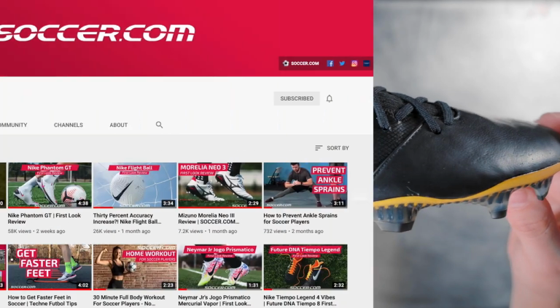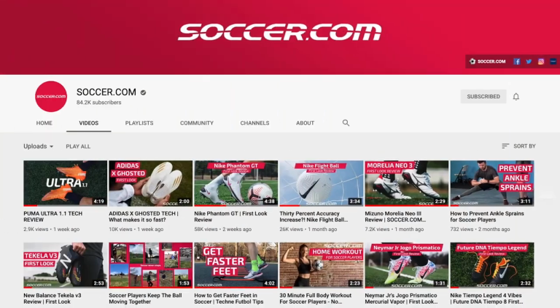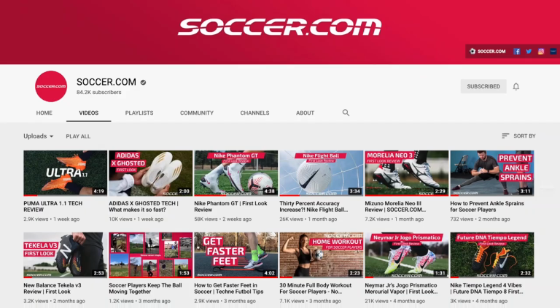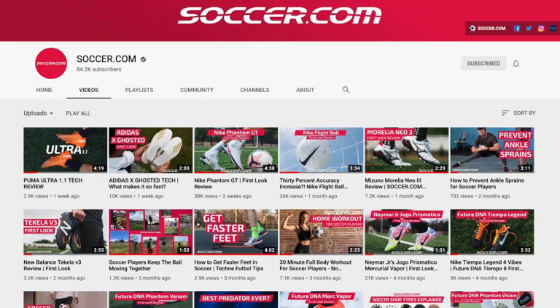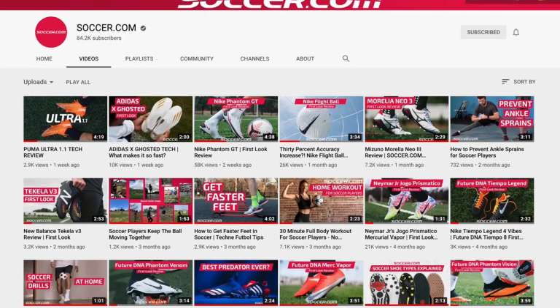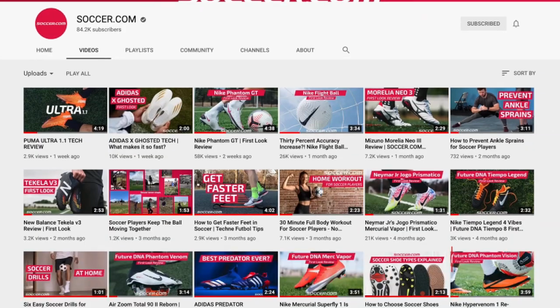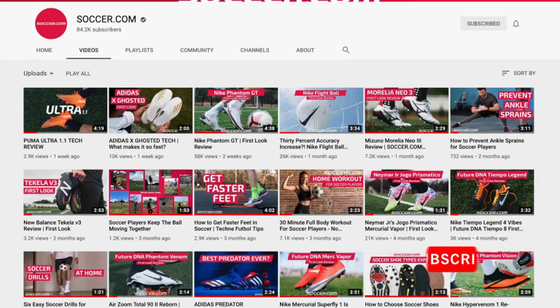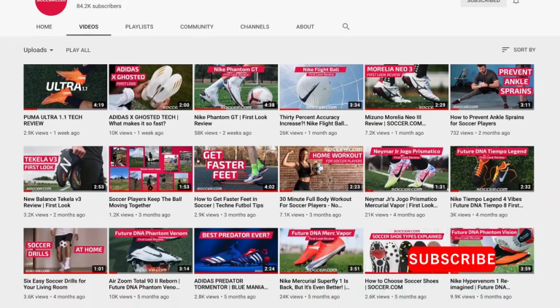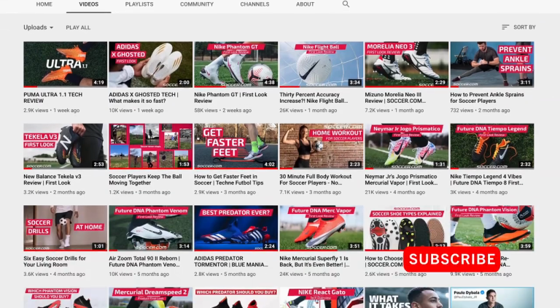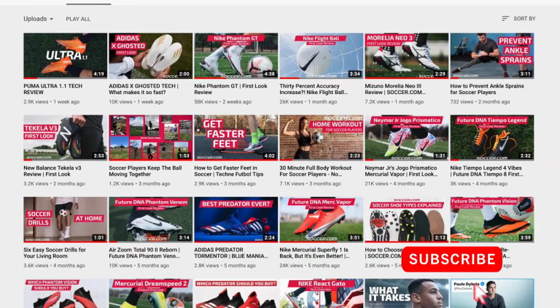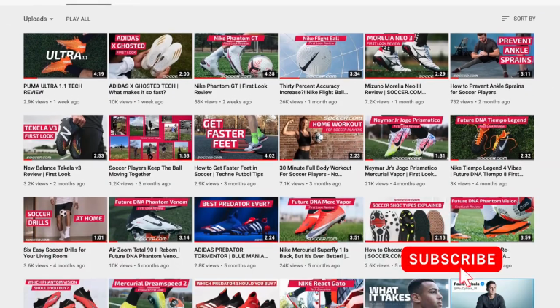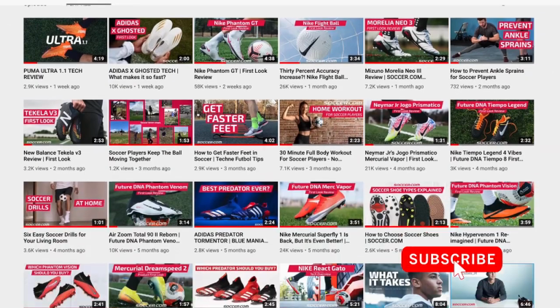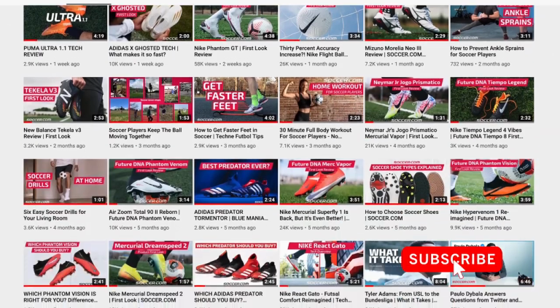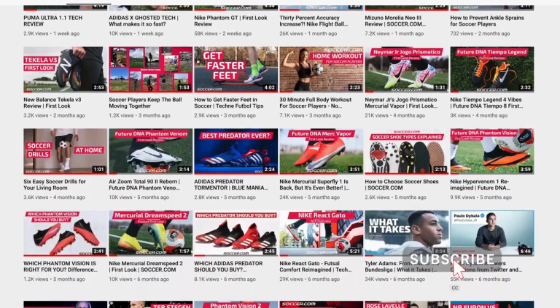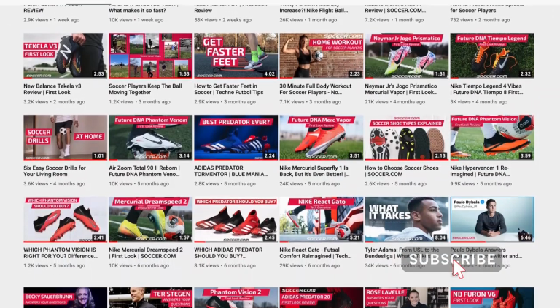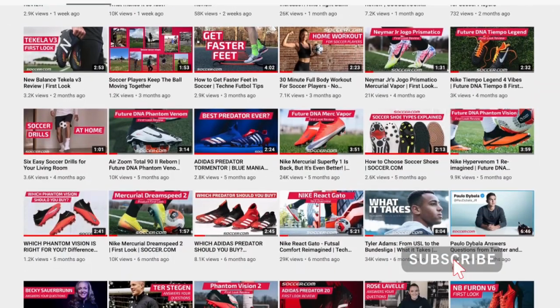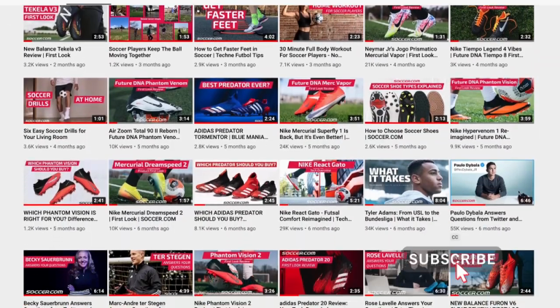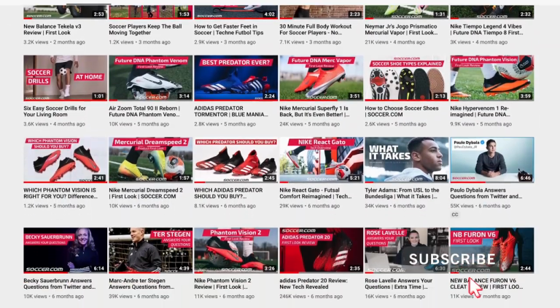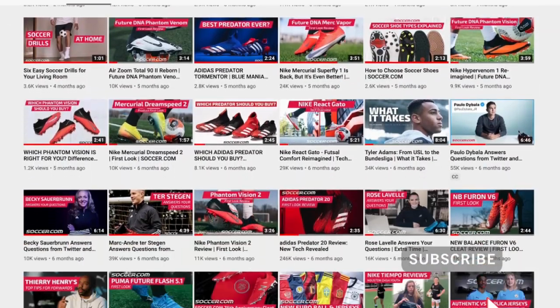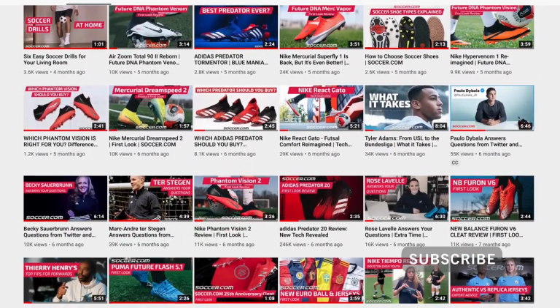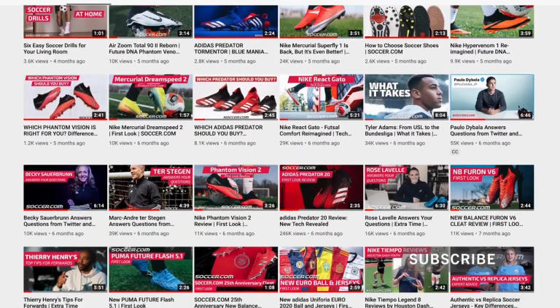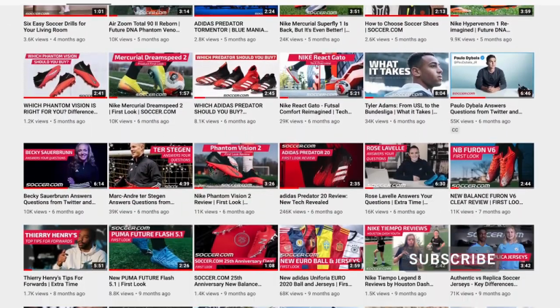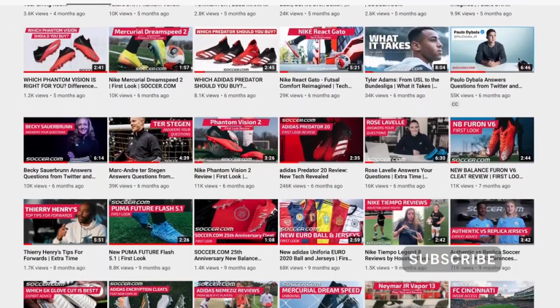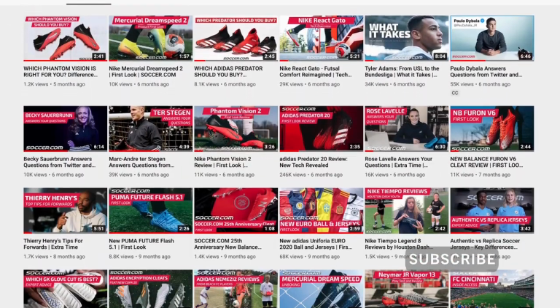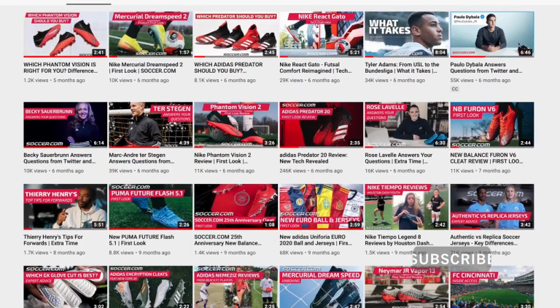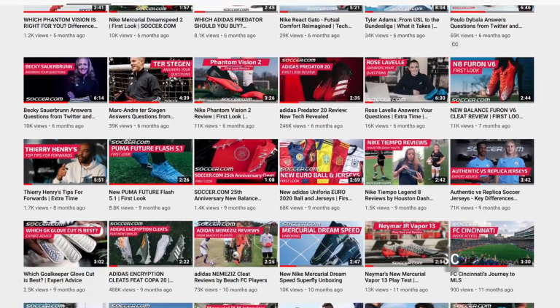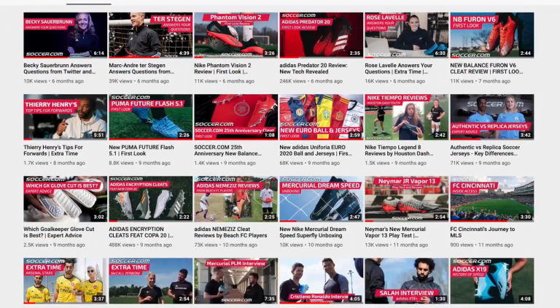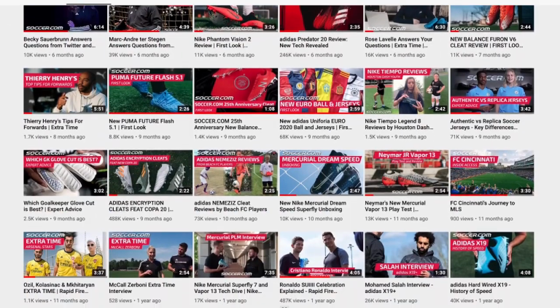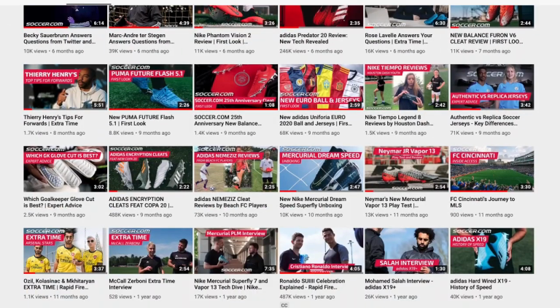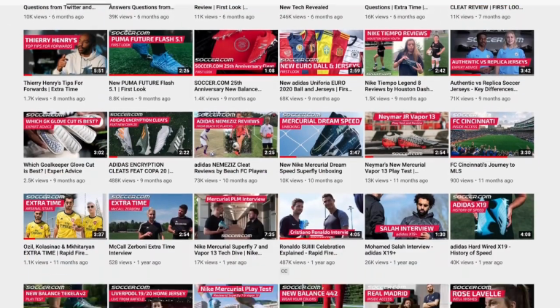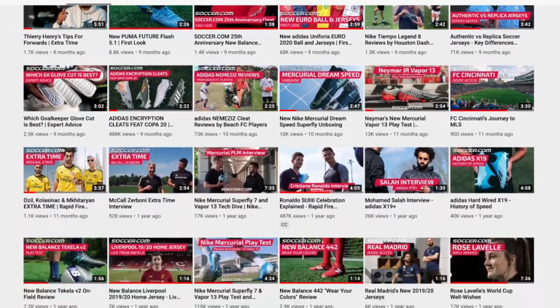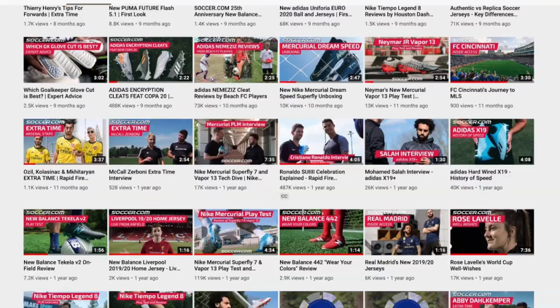But before I do, make sure you subscribe to our channel for the most up to date info on all of the latest and greatest soccer gear.